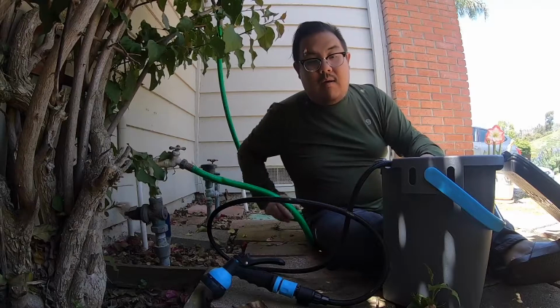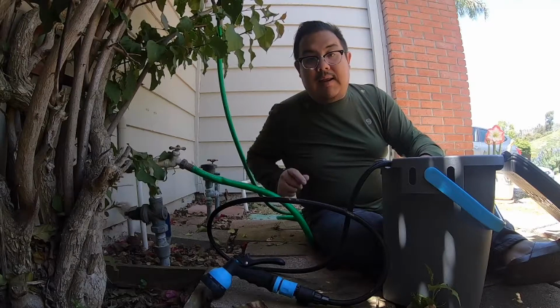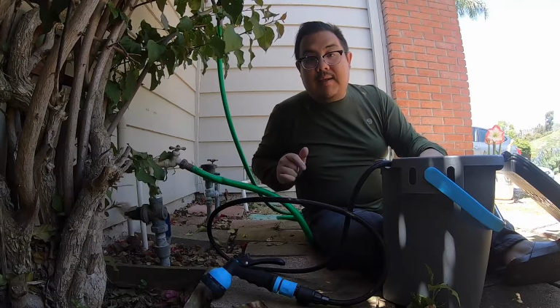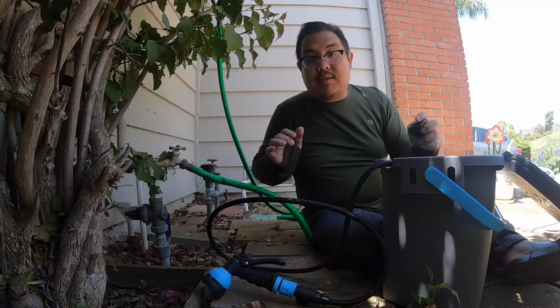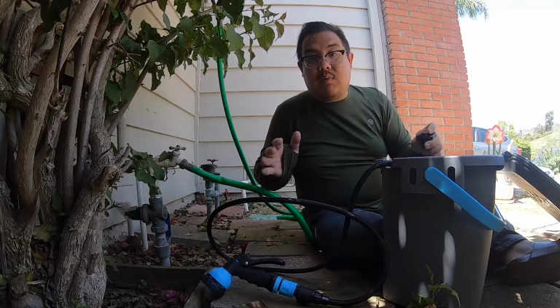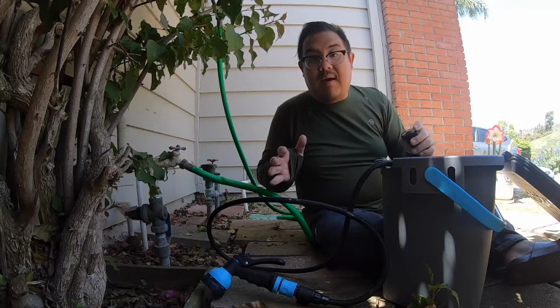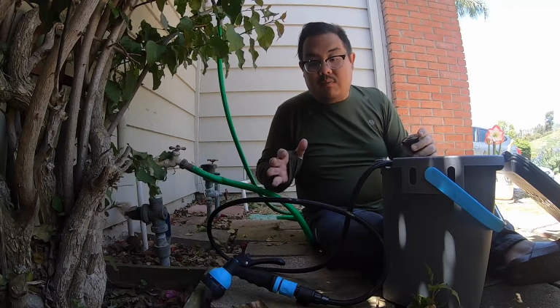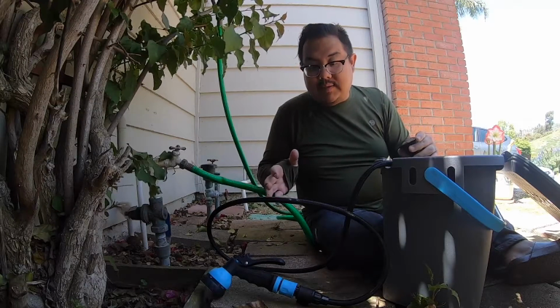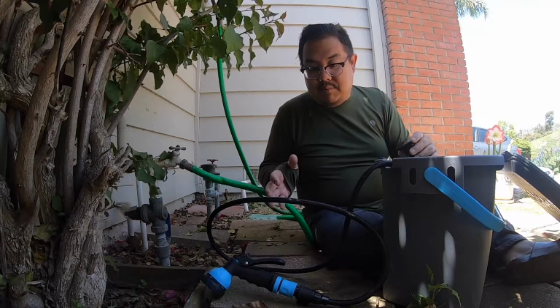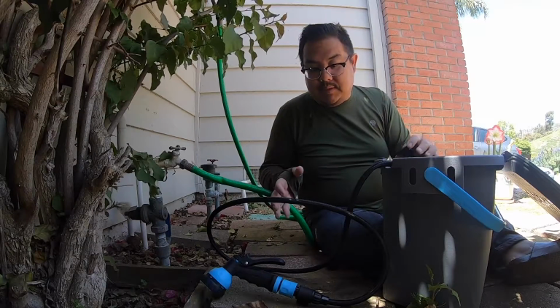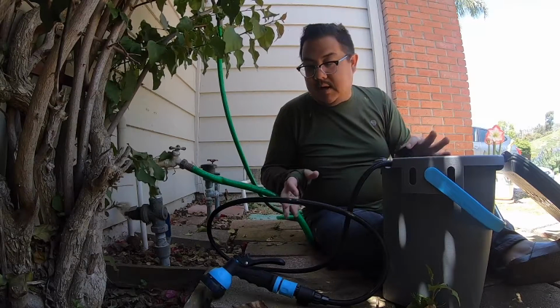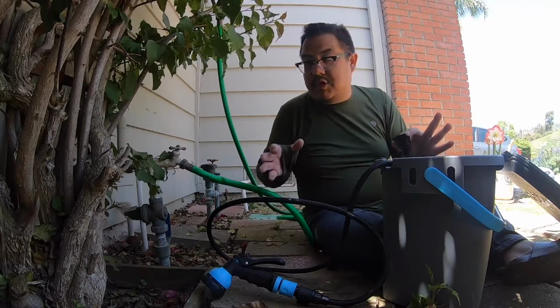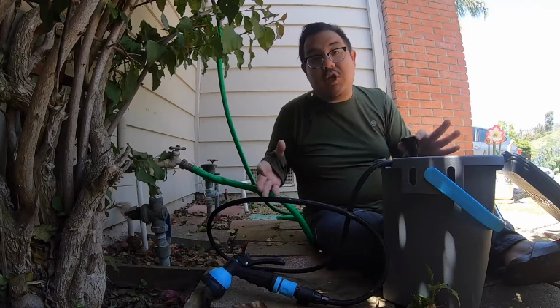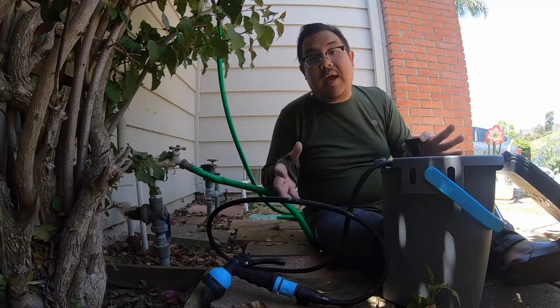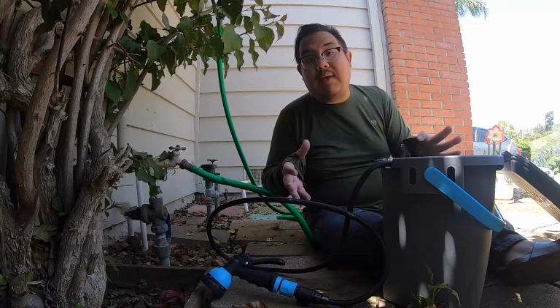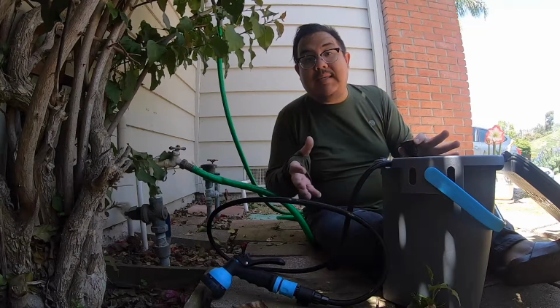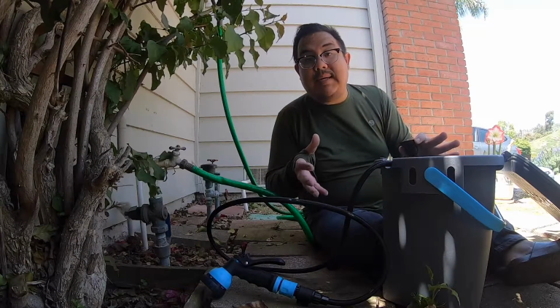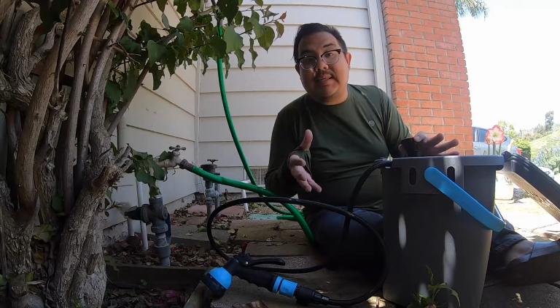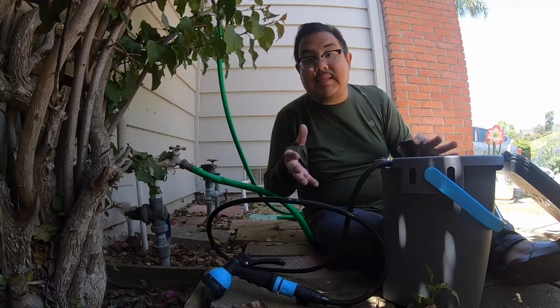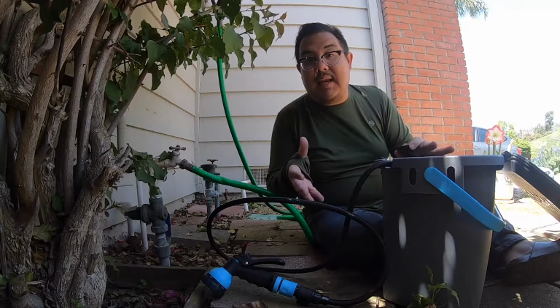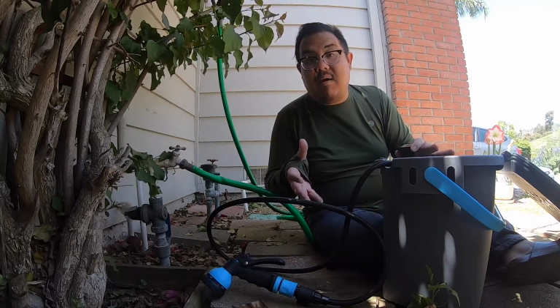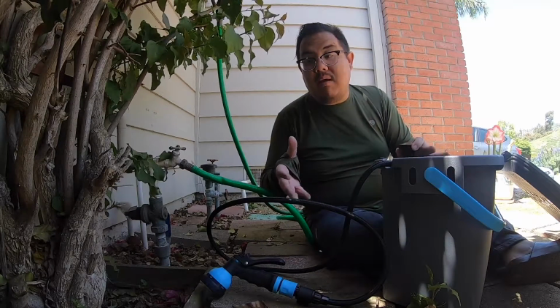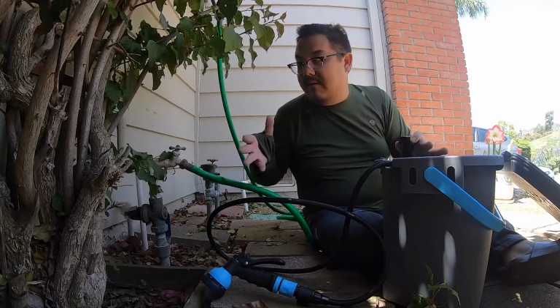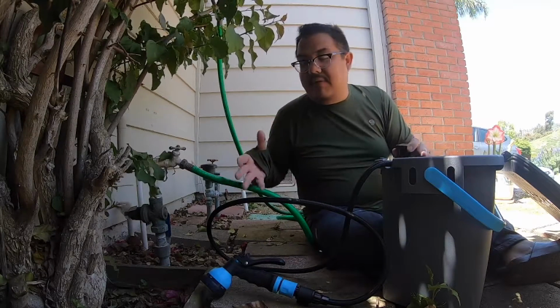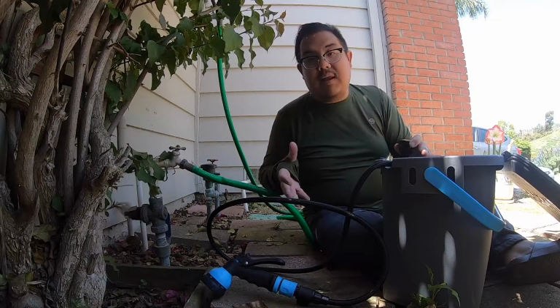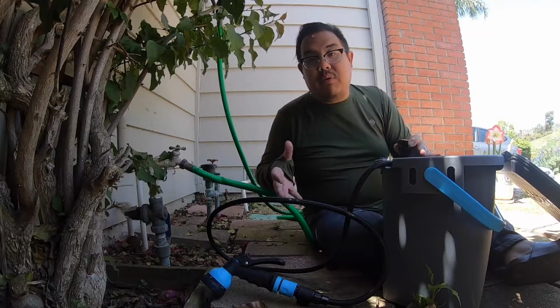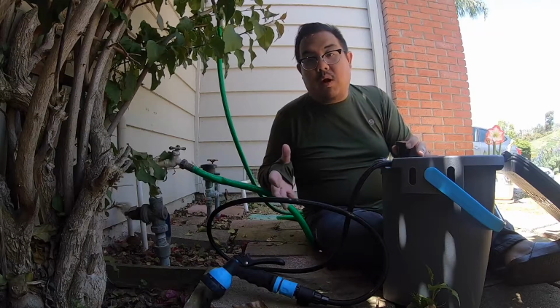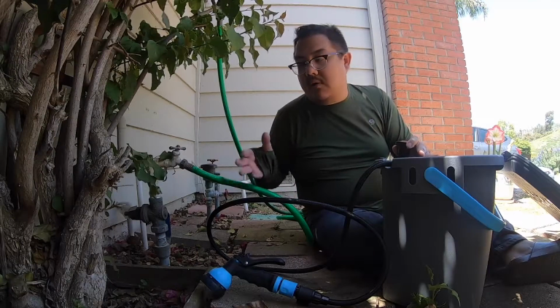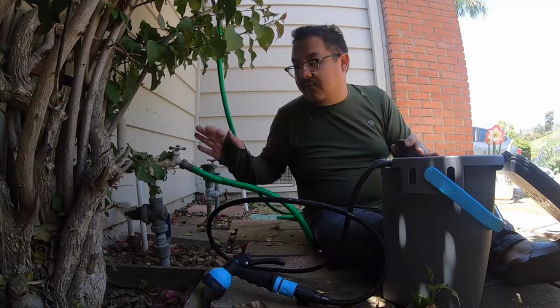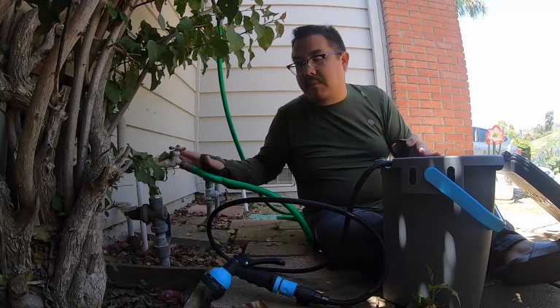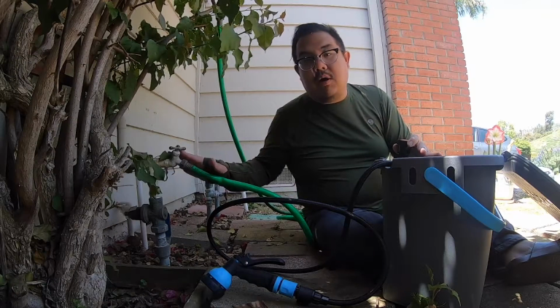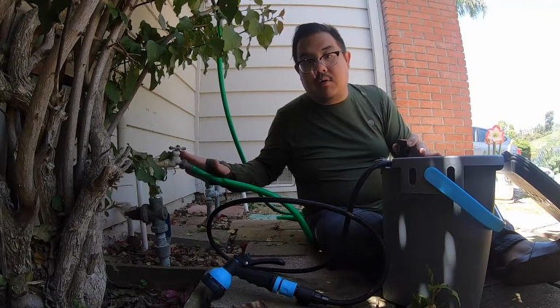We have the Rinse Kit Plus here. I'm going to show you how easy it is to set up and fill it up with water from your hose.